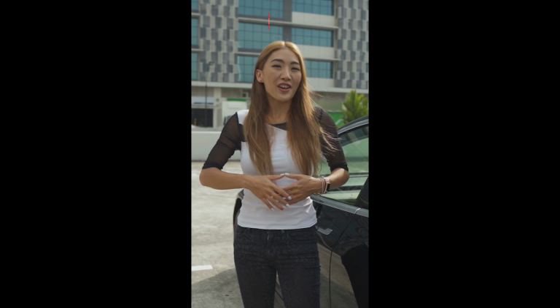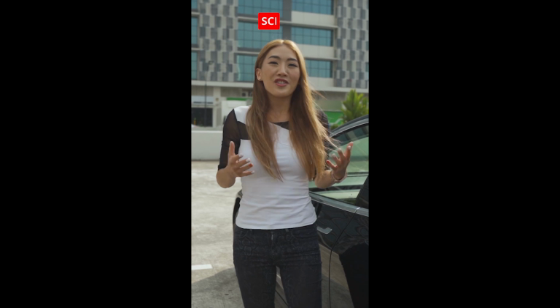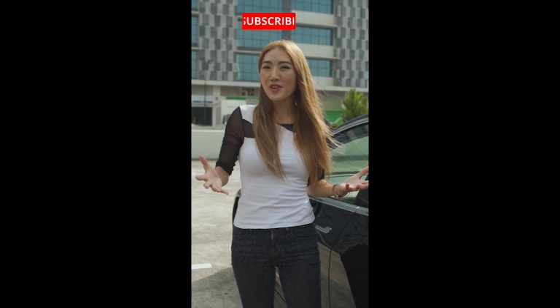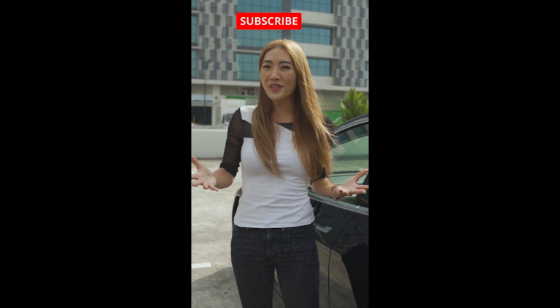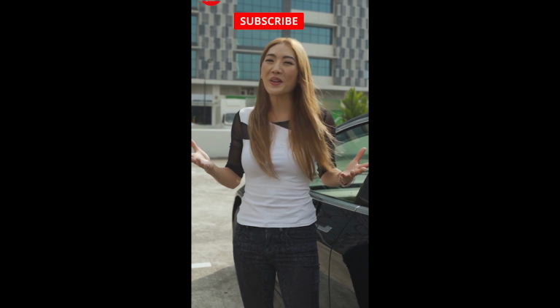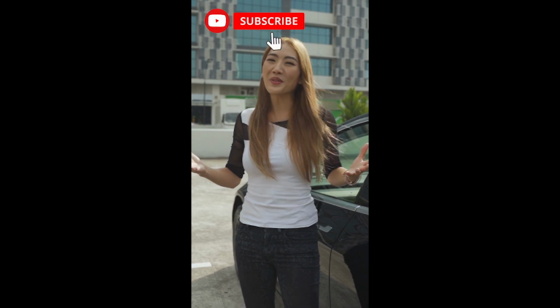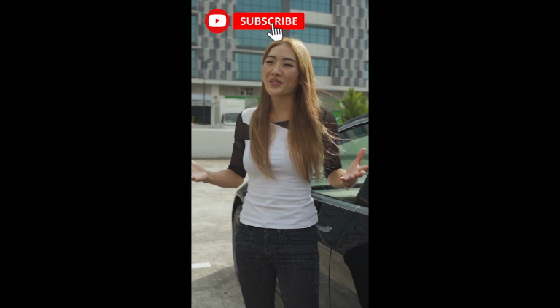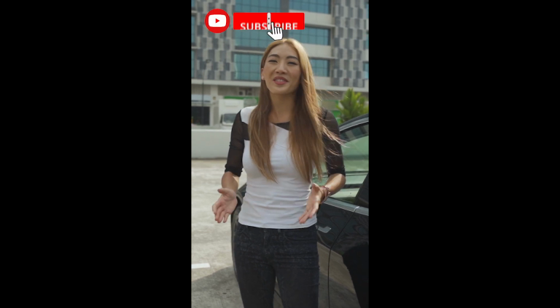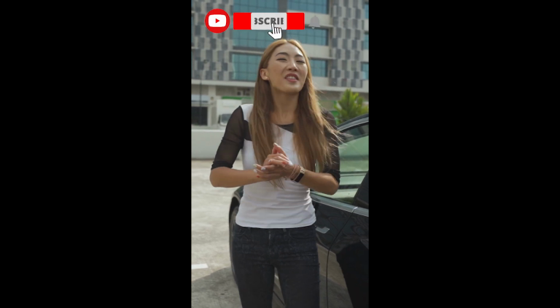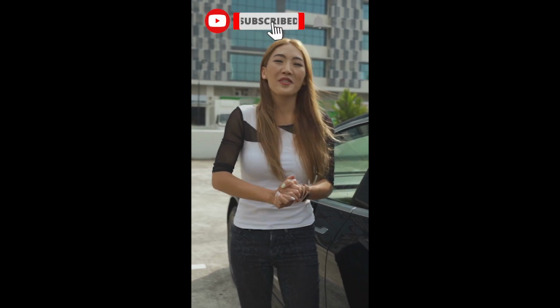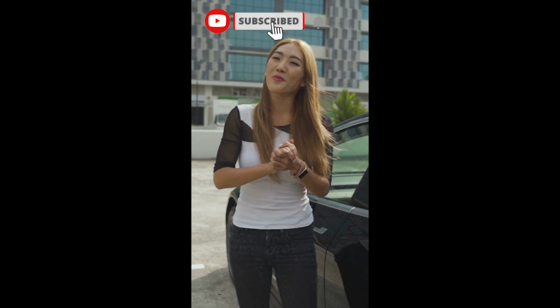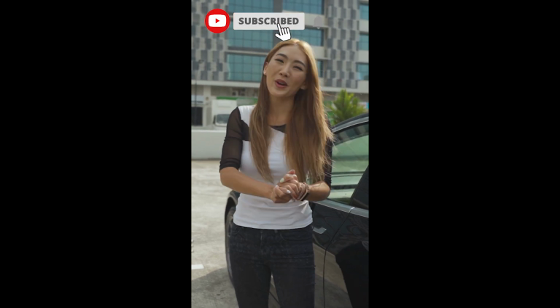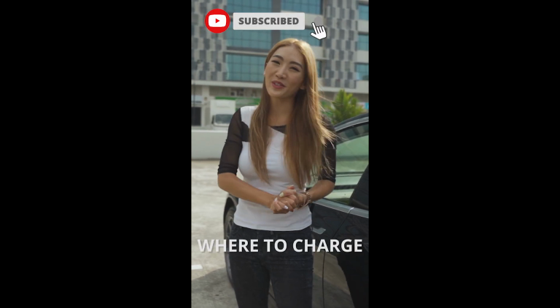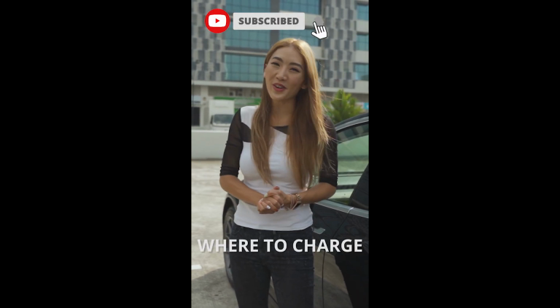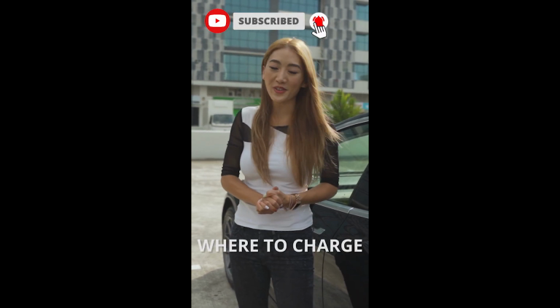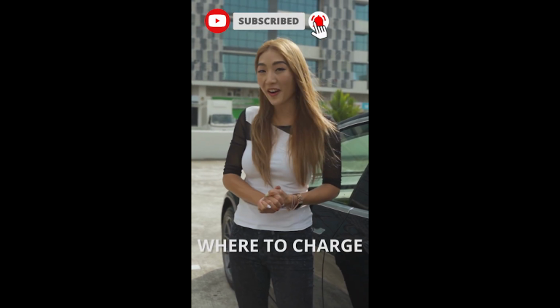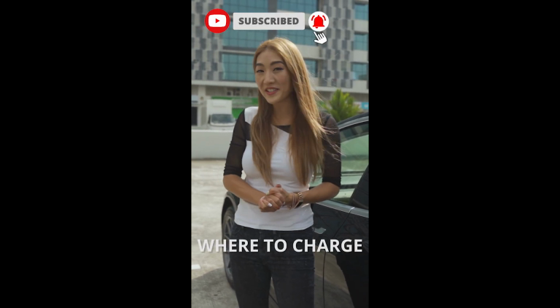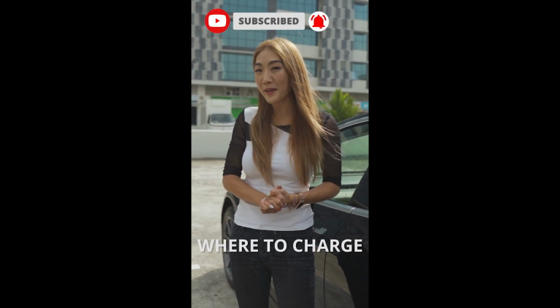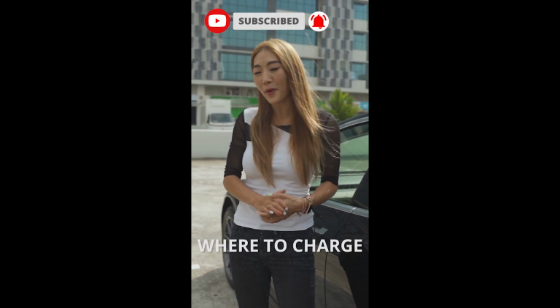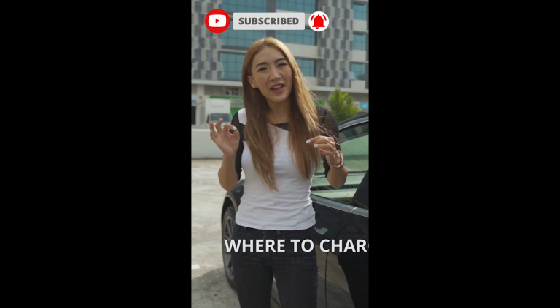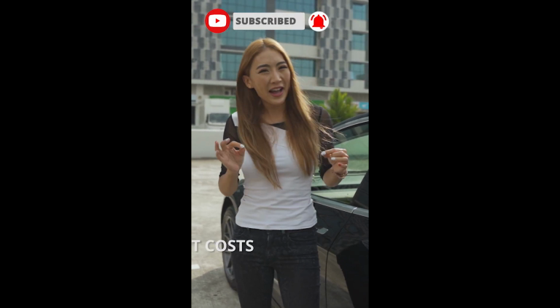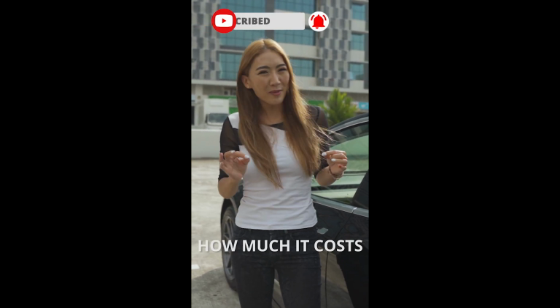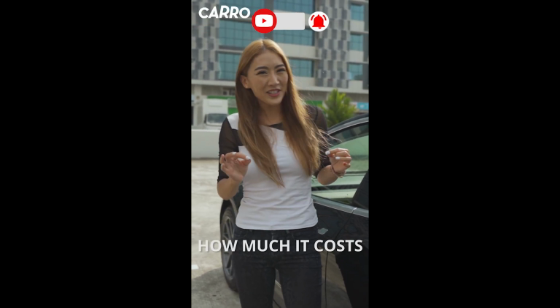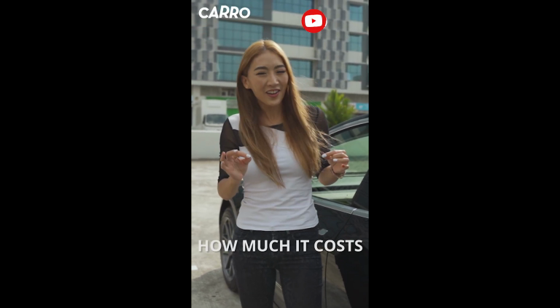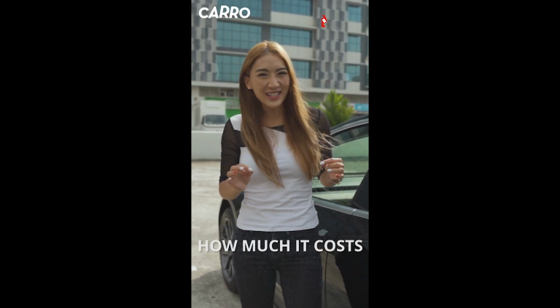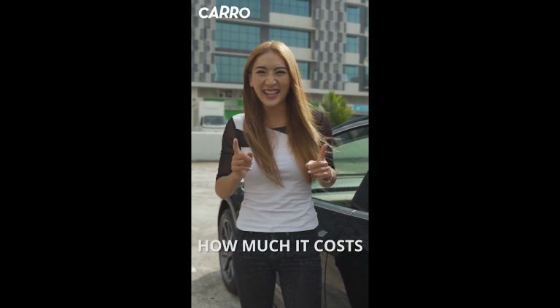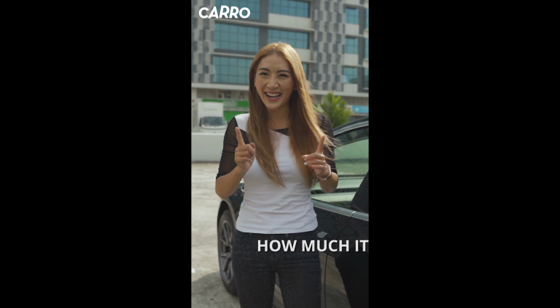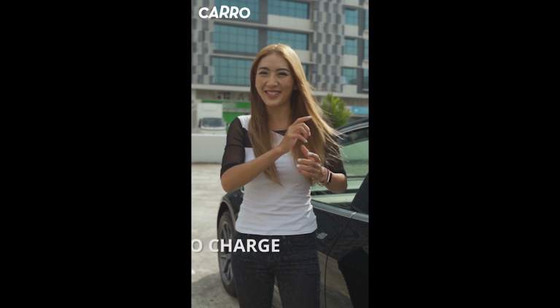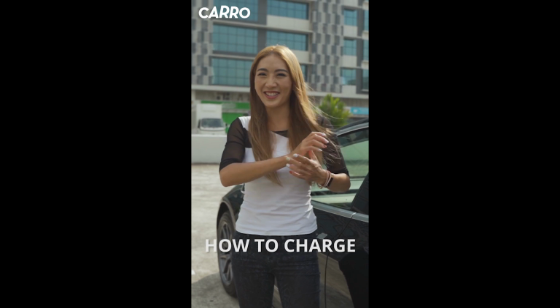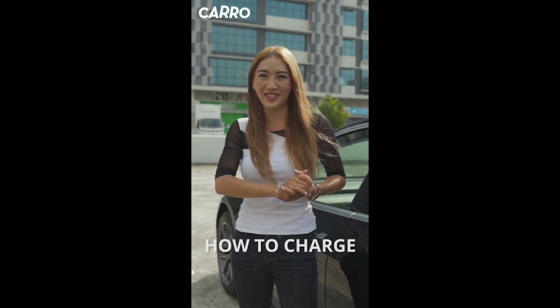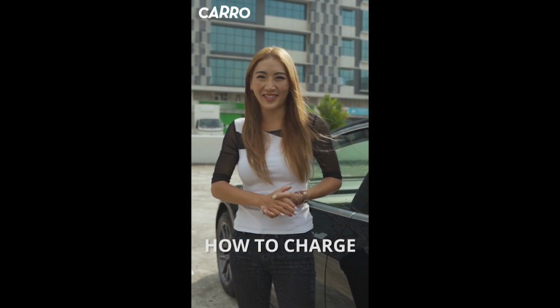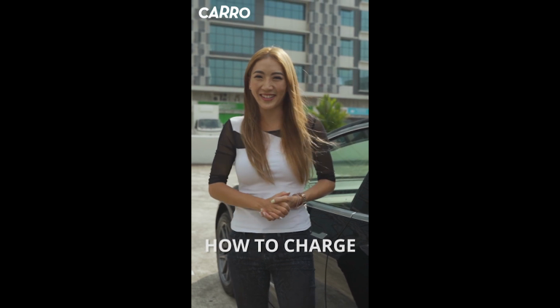New EV owners! Here's where to charge your car in Singapore, how much it costs, and how to charge your car.